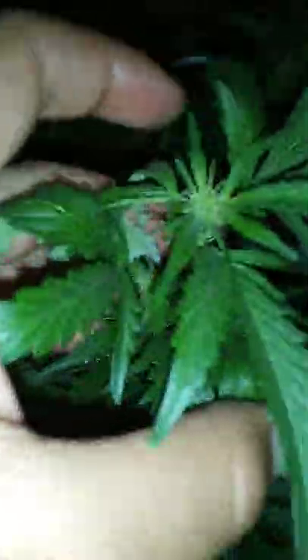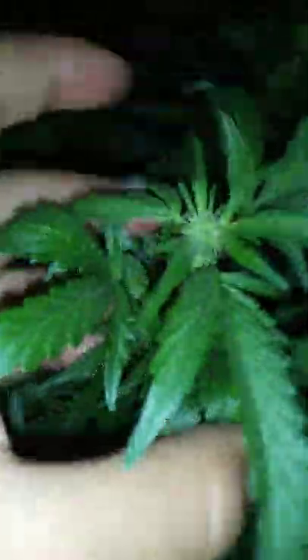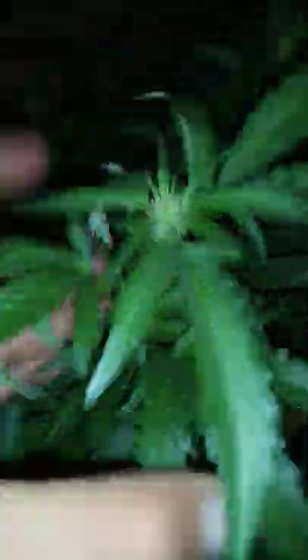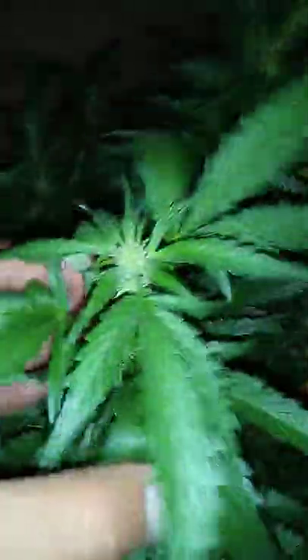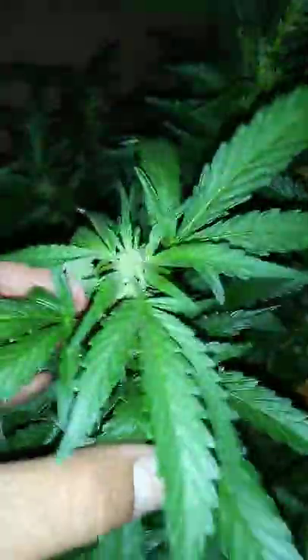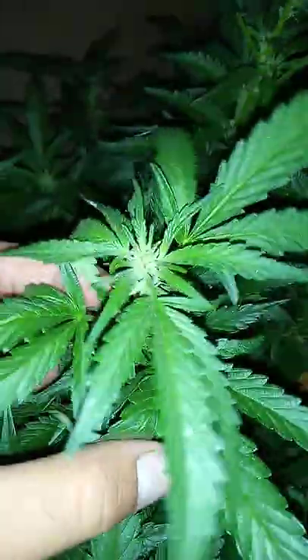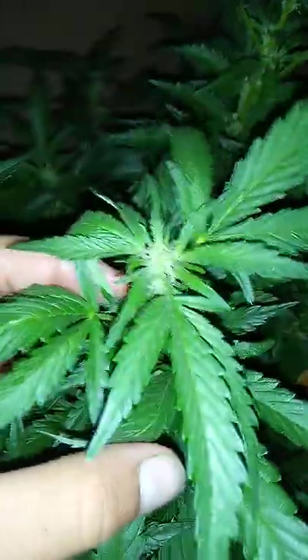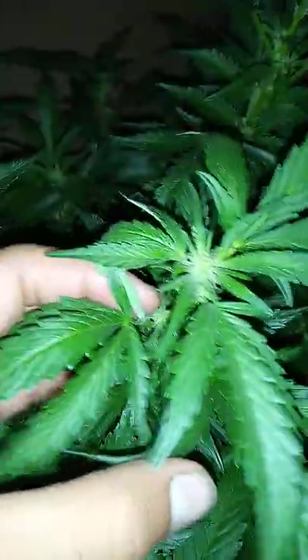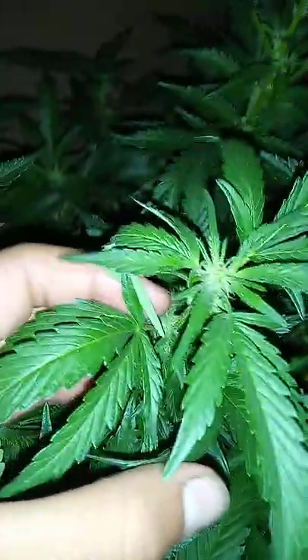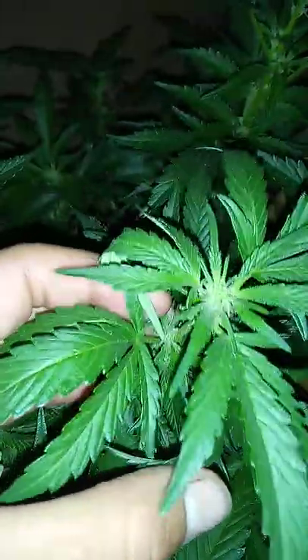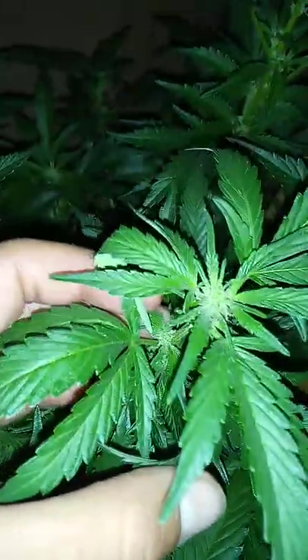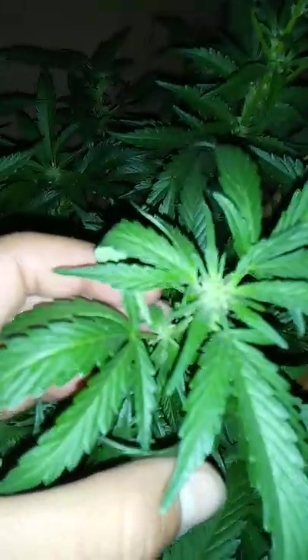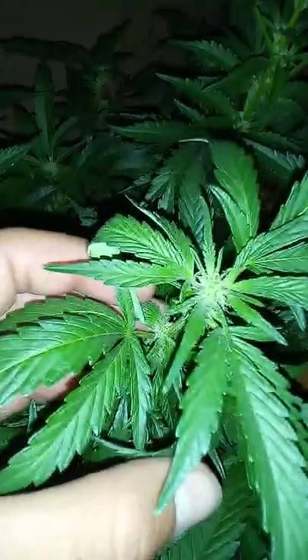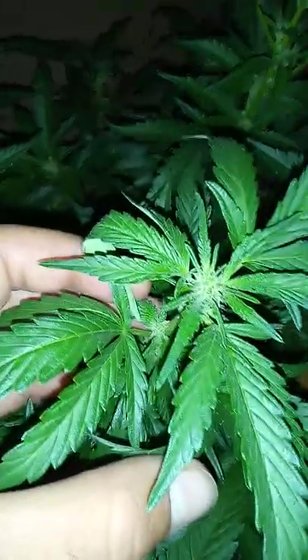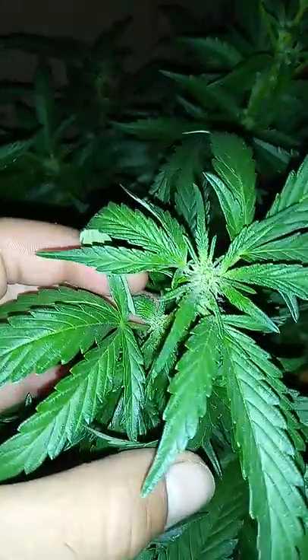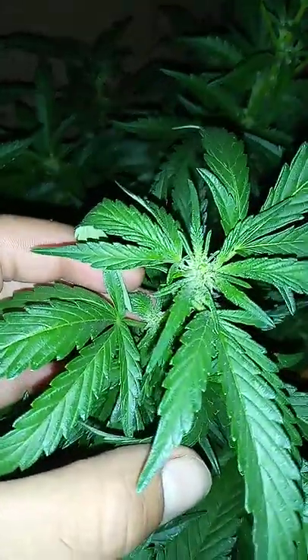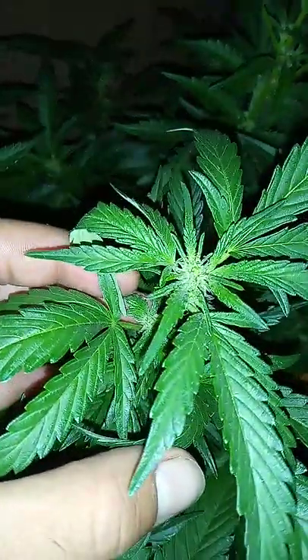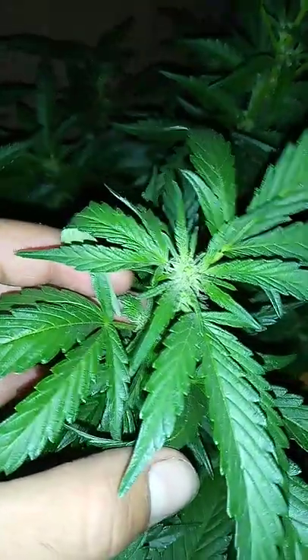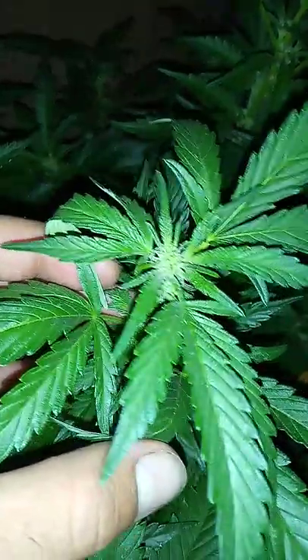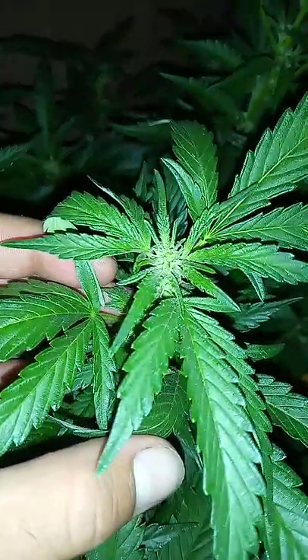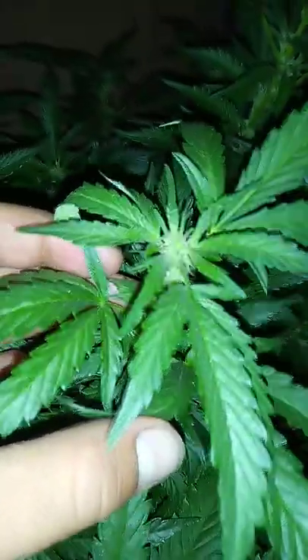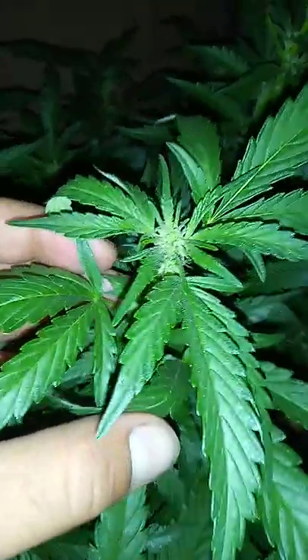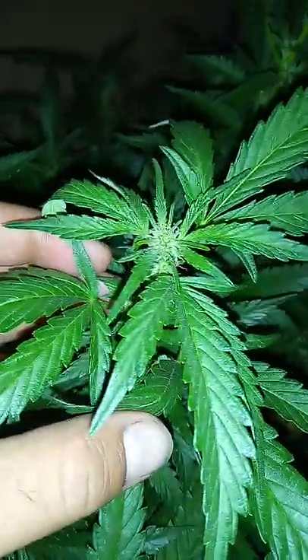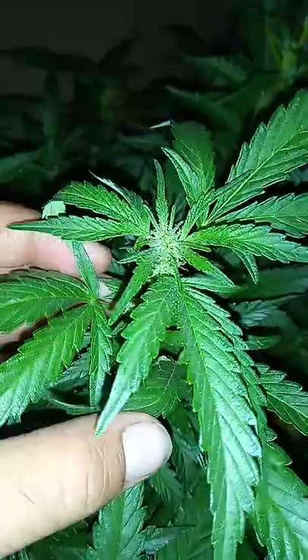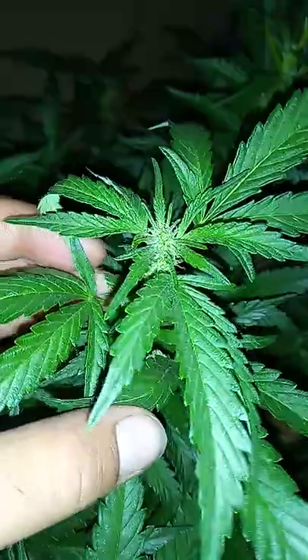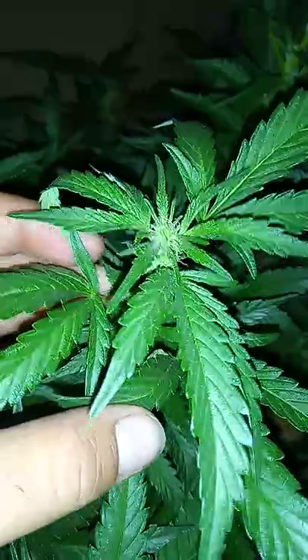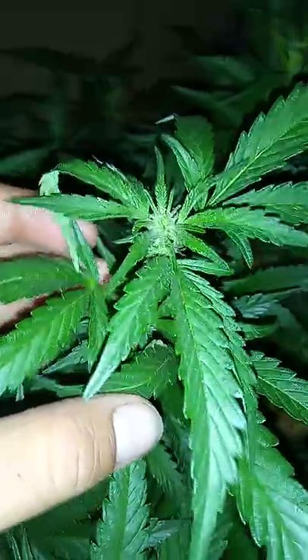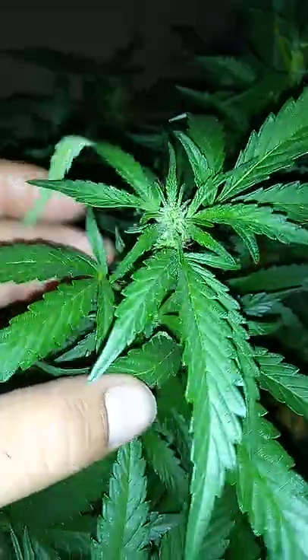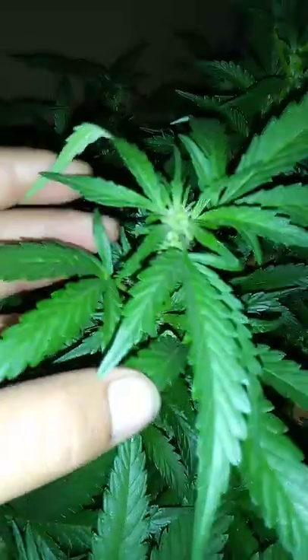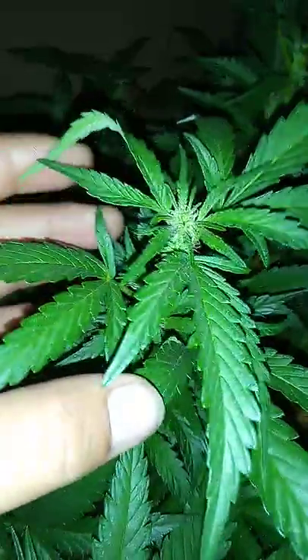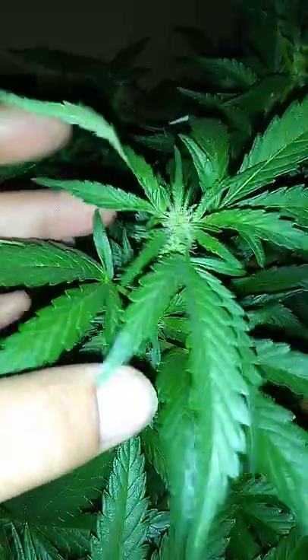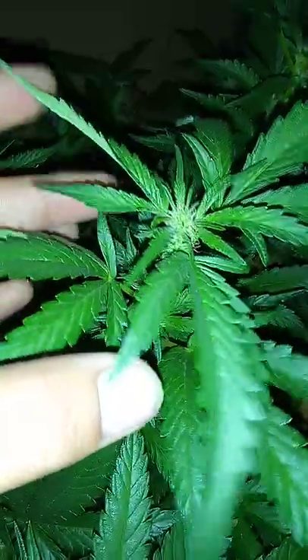The frost is looking nice. I'm gonna get a better camera soon, guys, trust me.